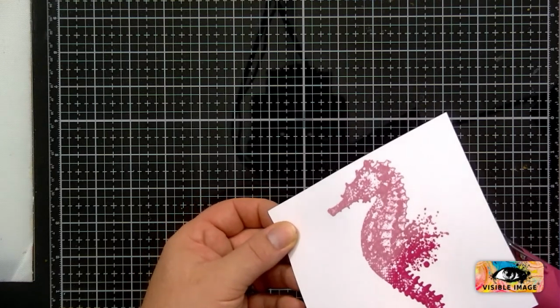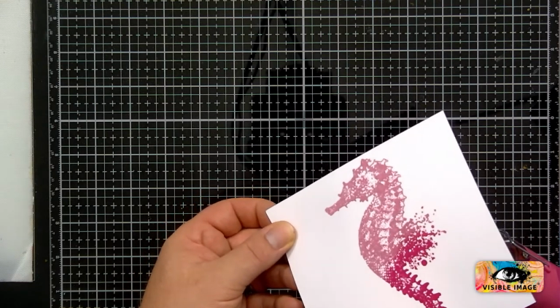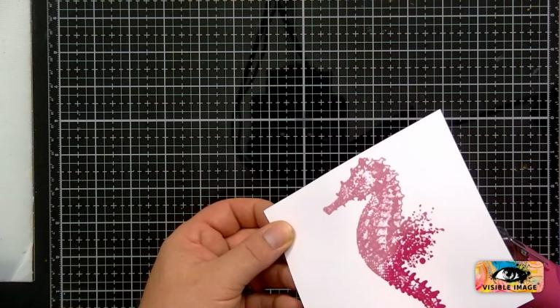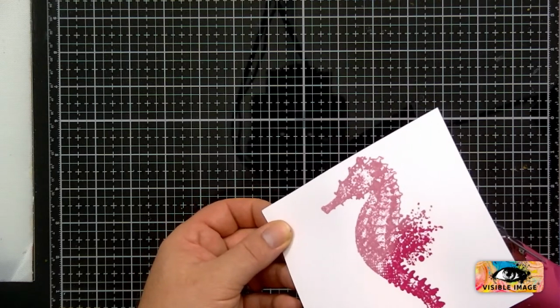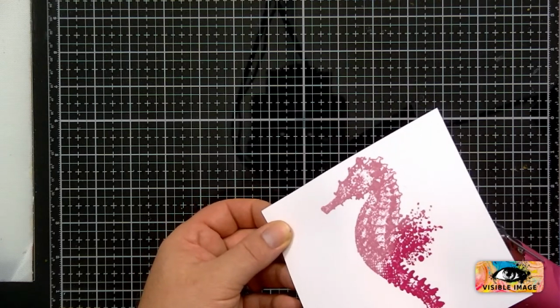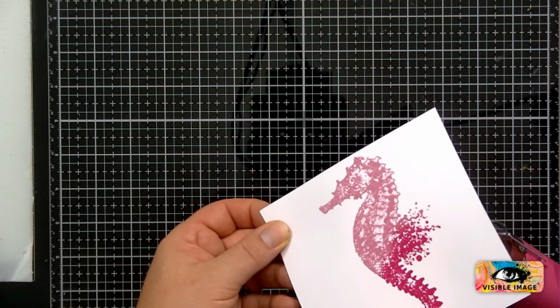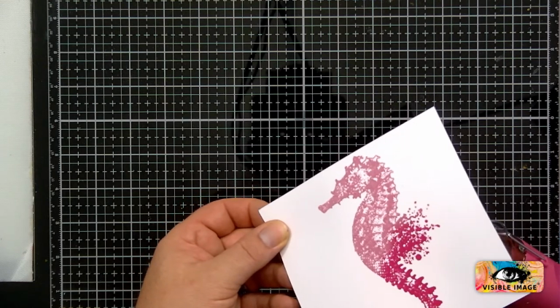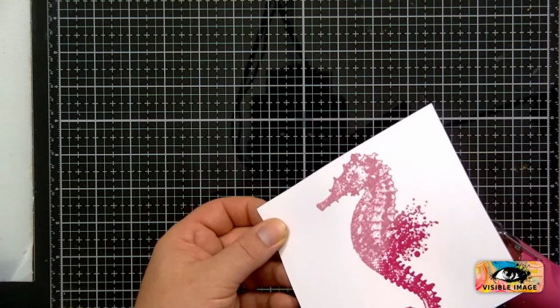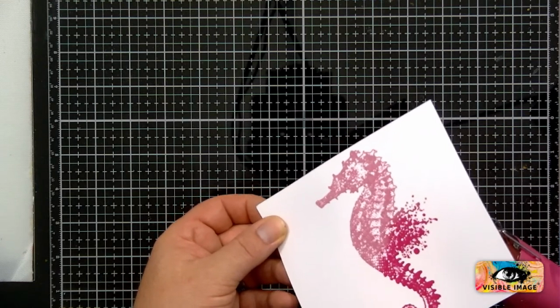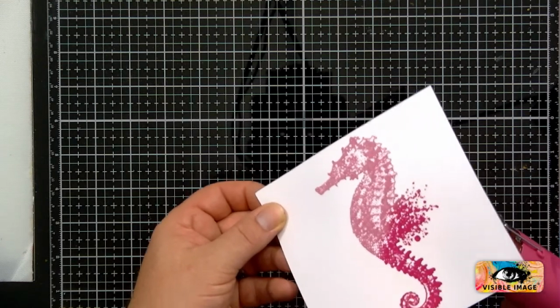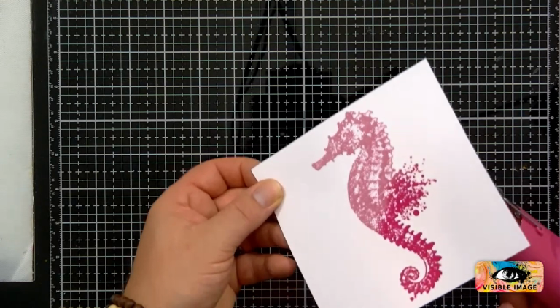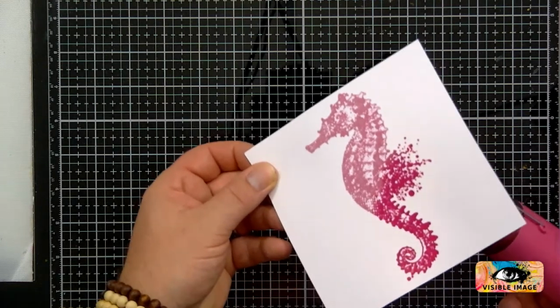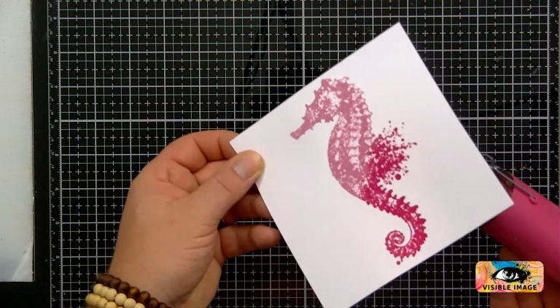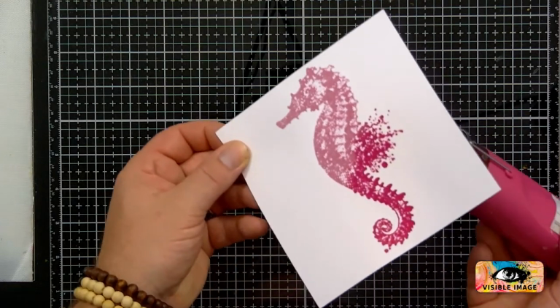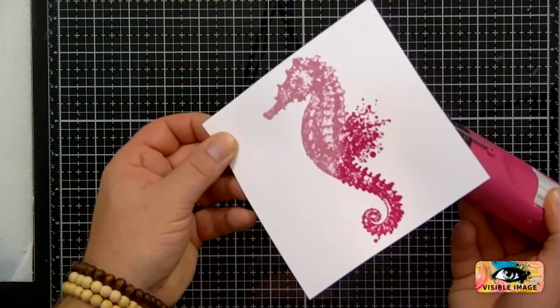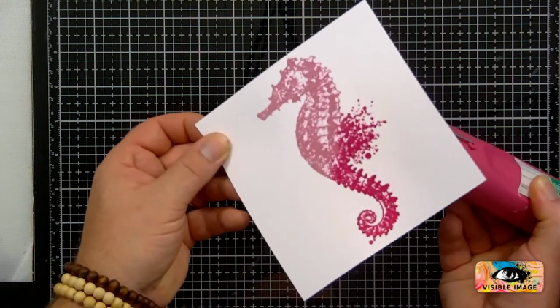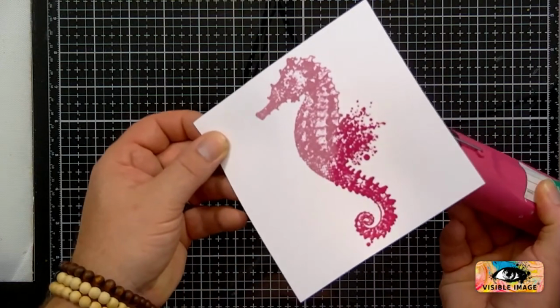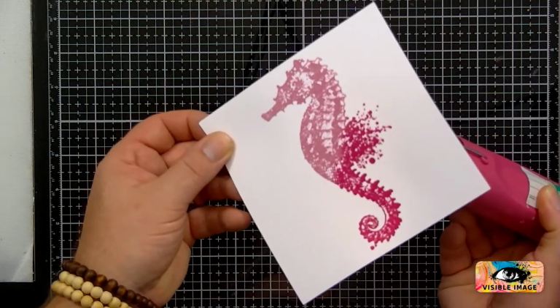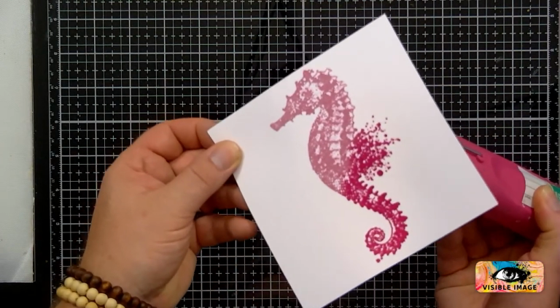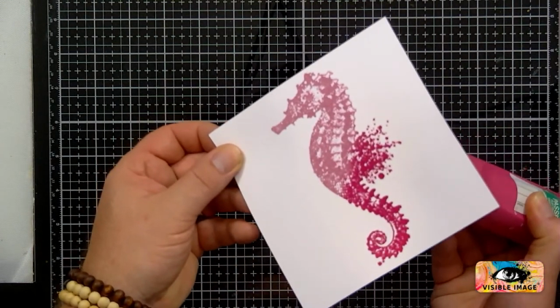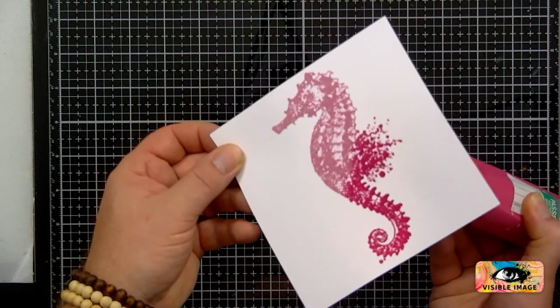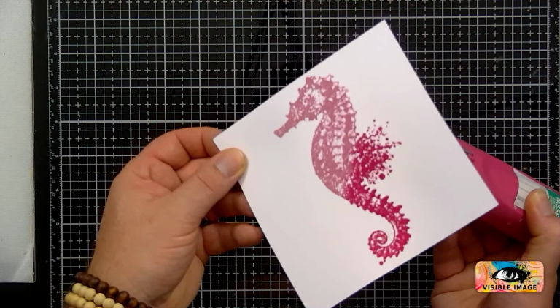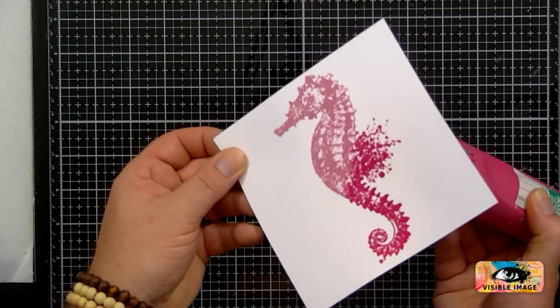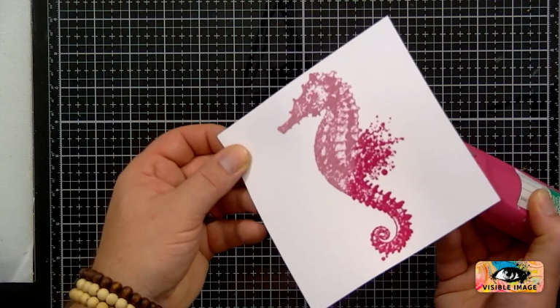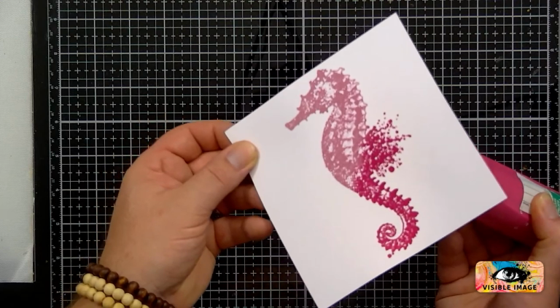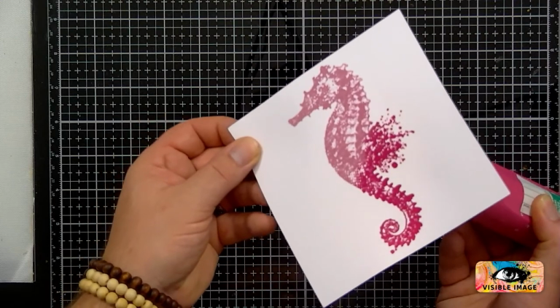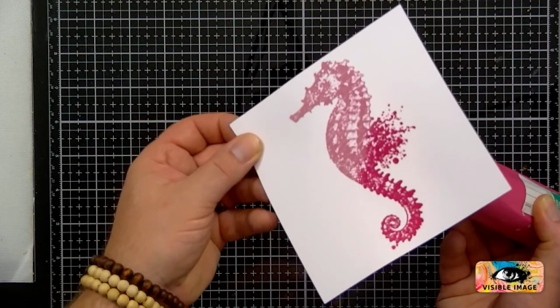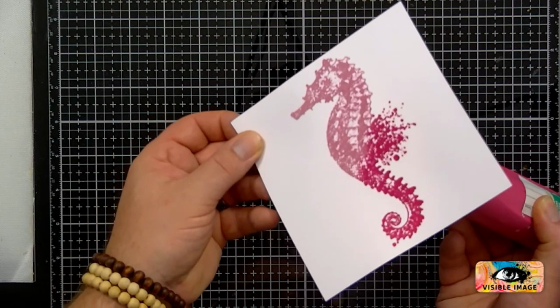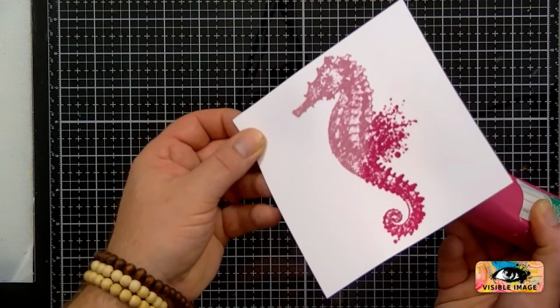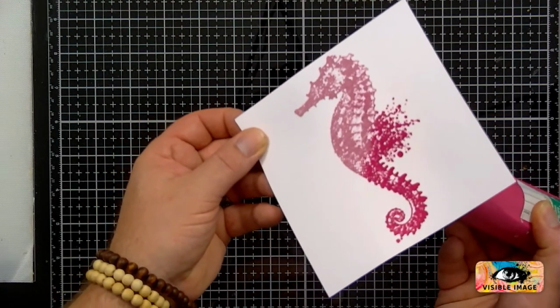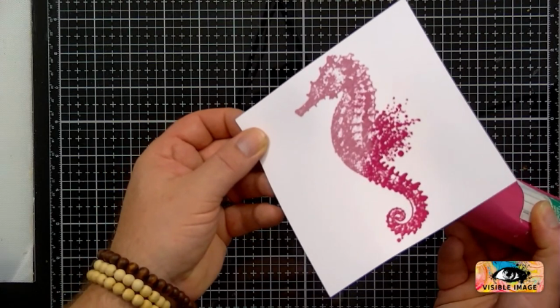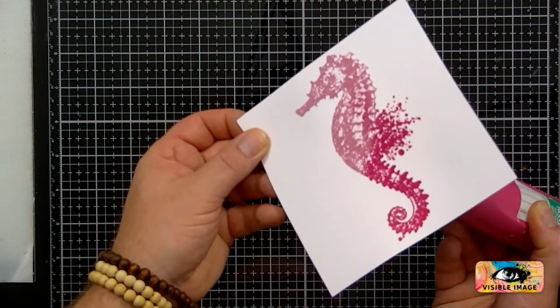That's looking nice. Can you see that, everyone? I'm embossing it from the bottom.